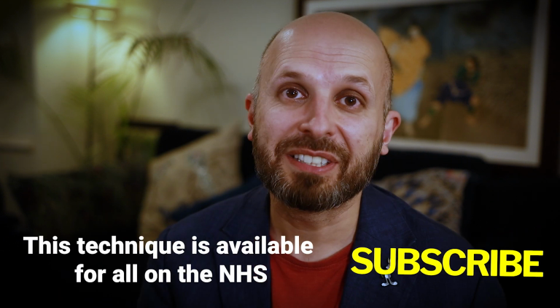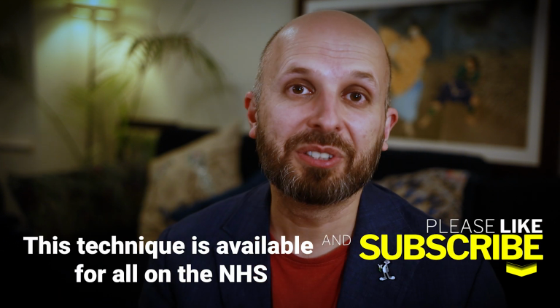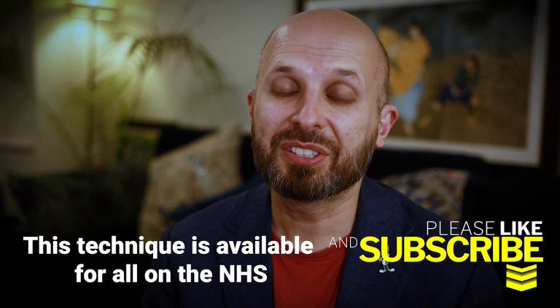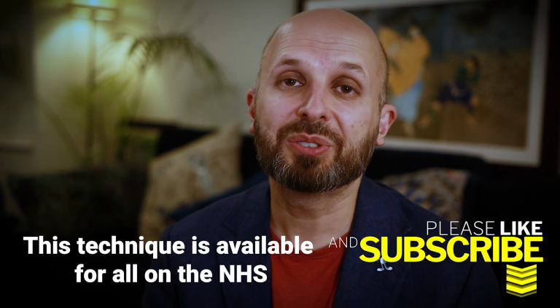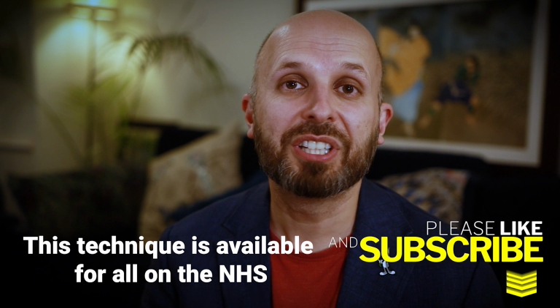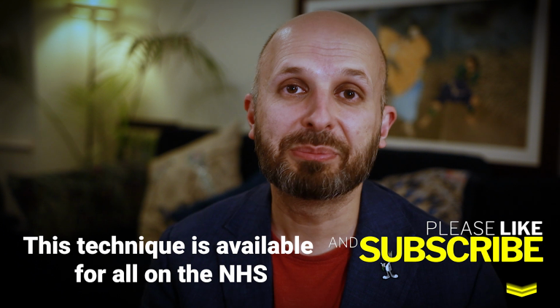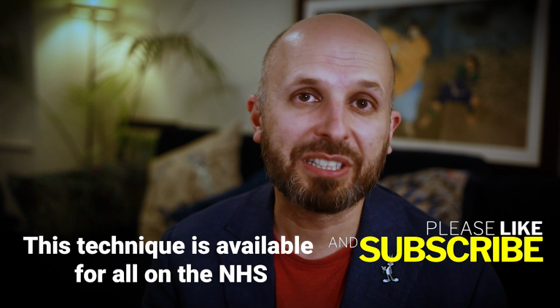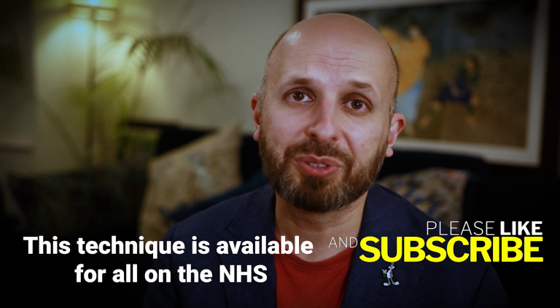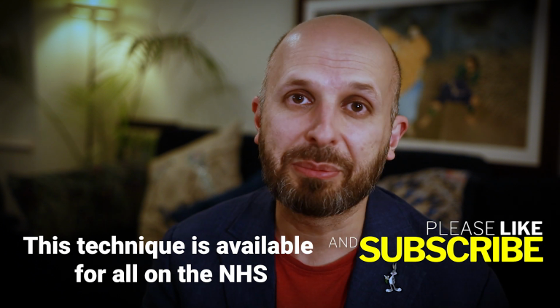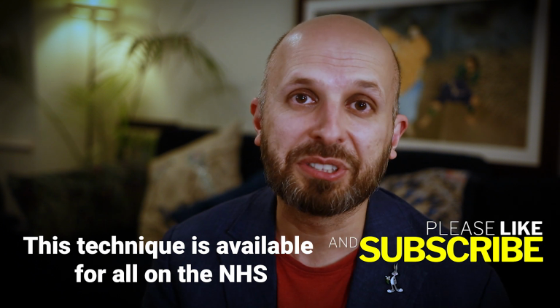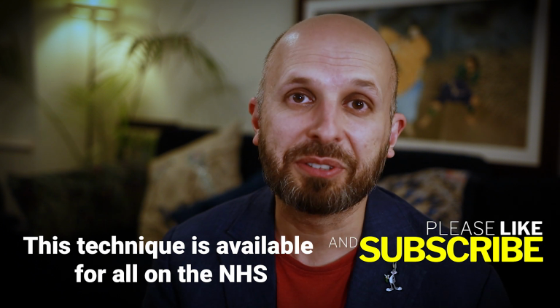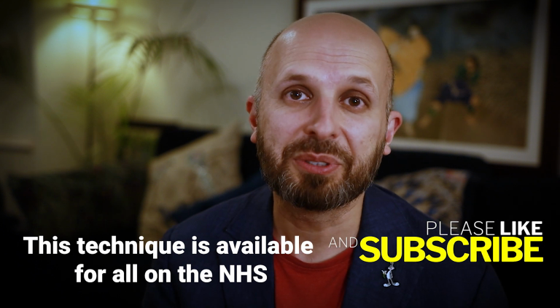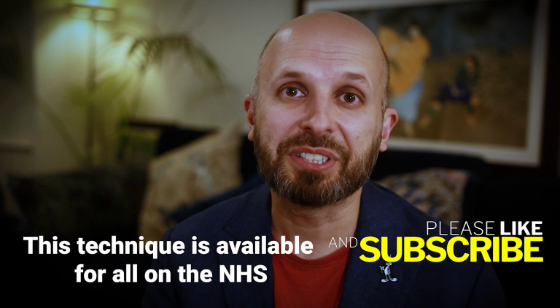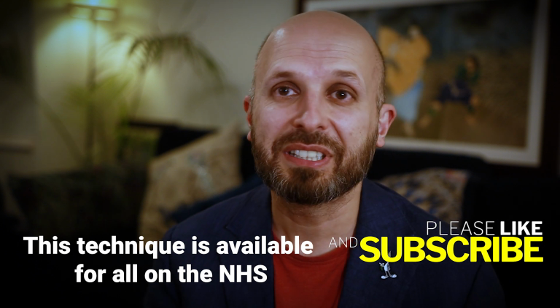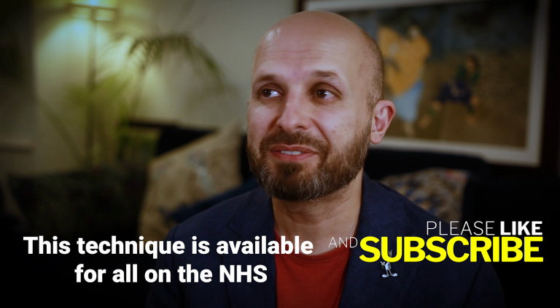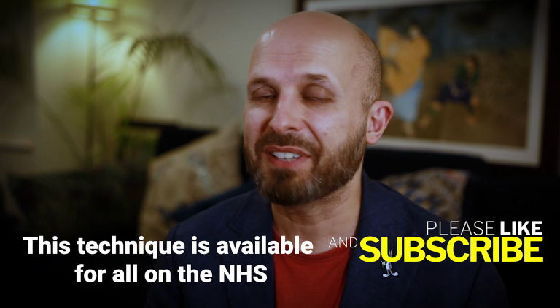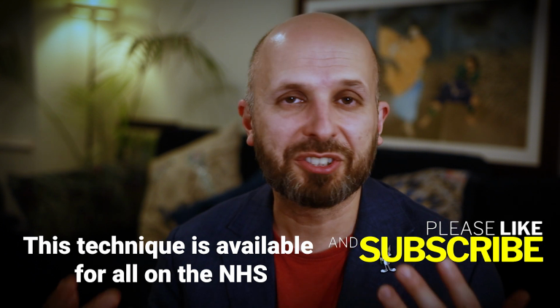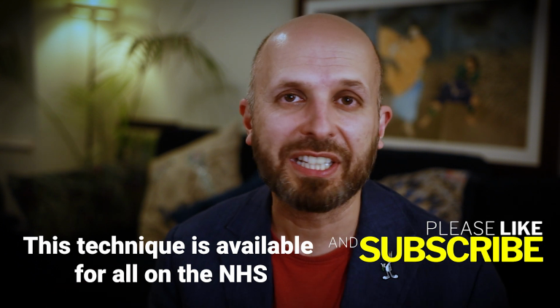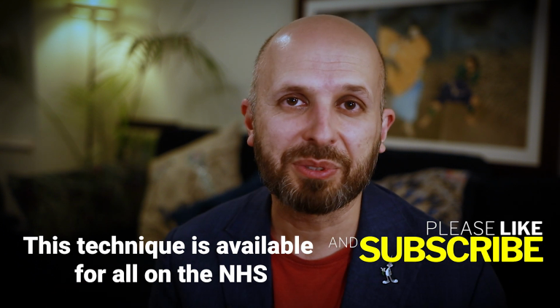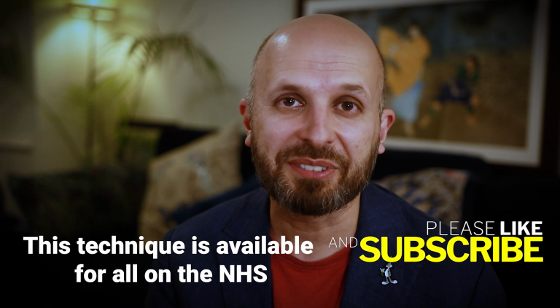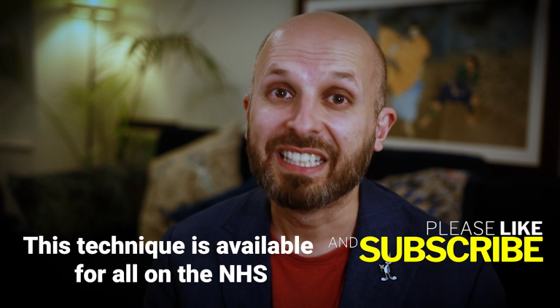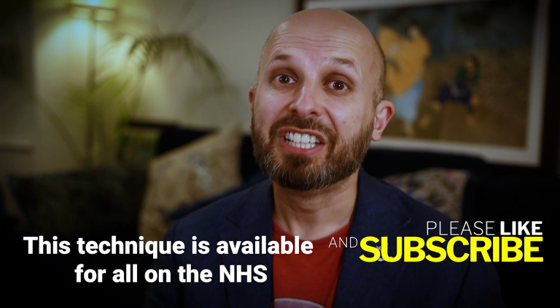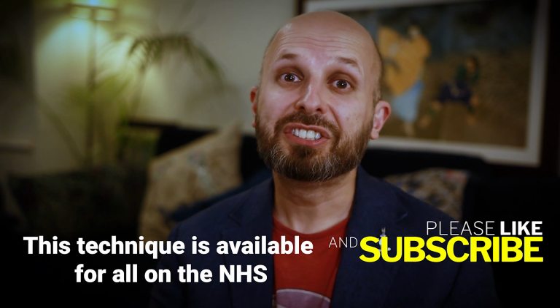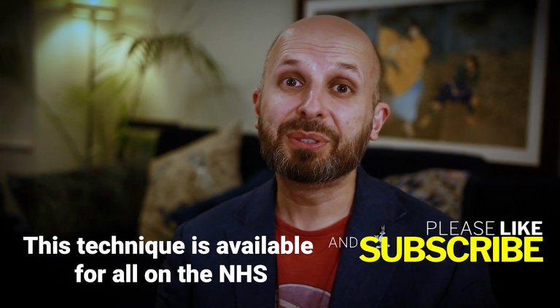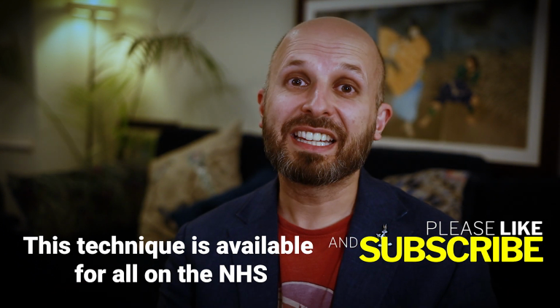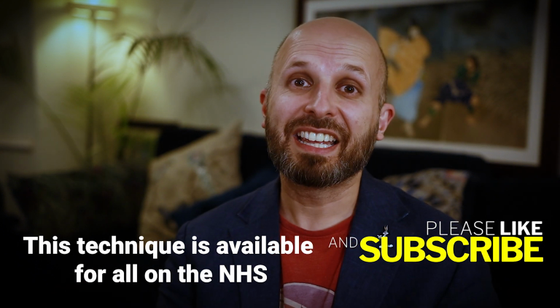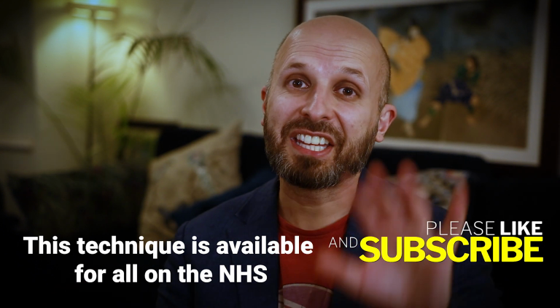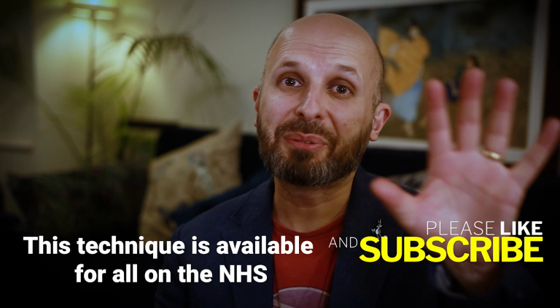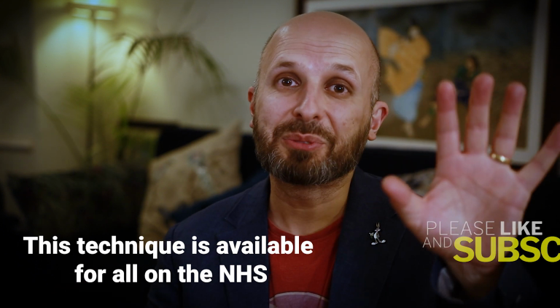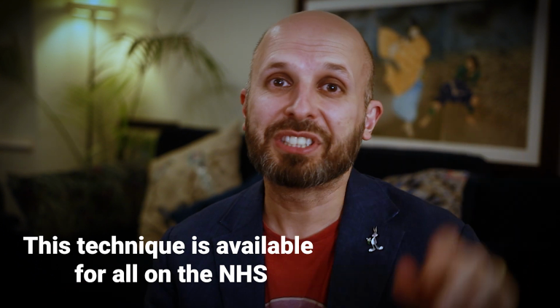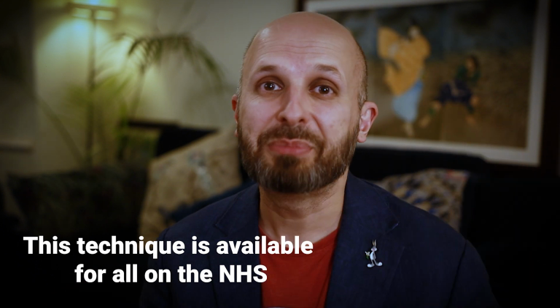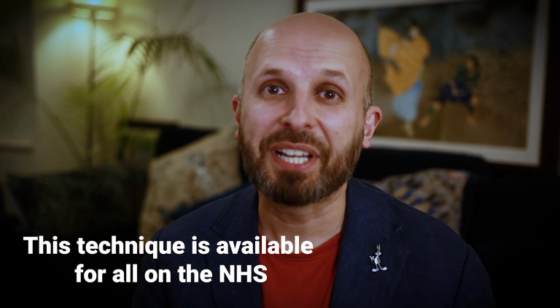I just wanted to let you know. If you ask your surgeon about it, I'm sure they'll be able to do it for you if they've had the training. Do take care. Thank you very much for watching. Bye-bye.